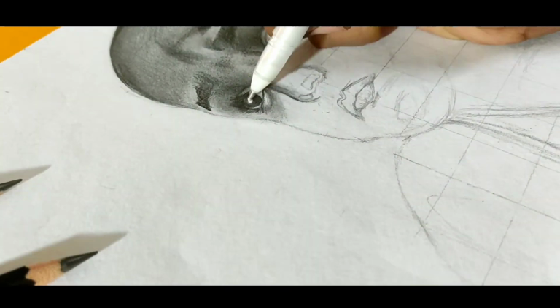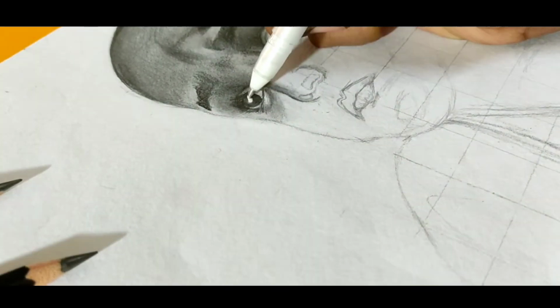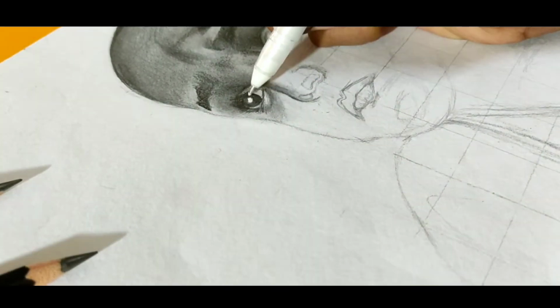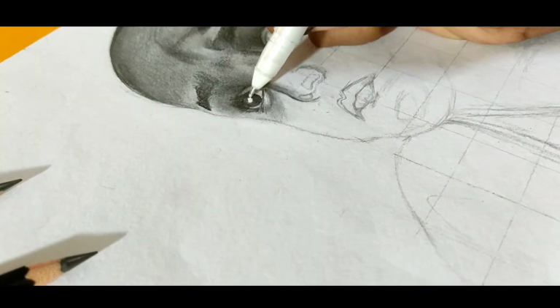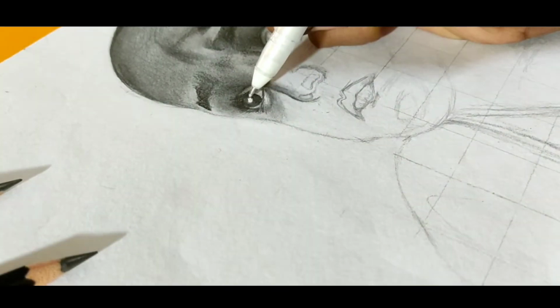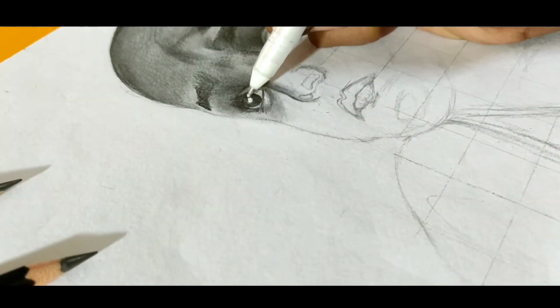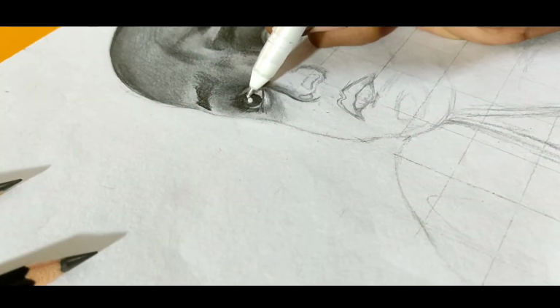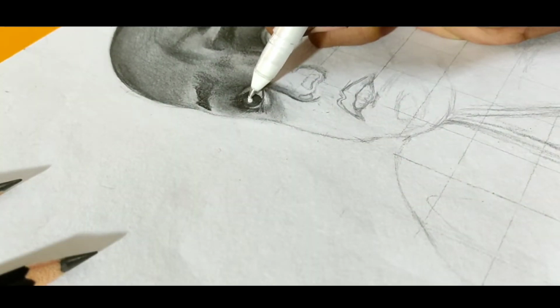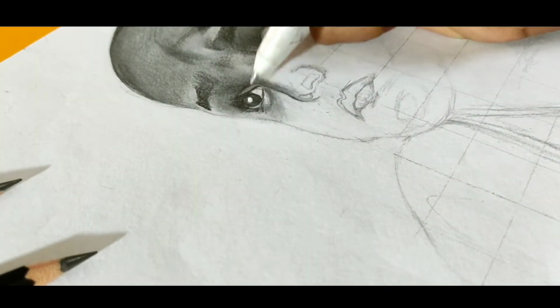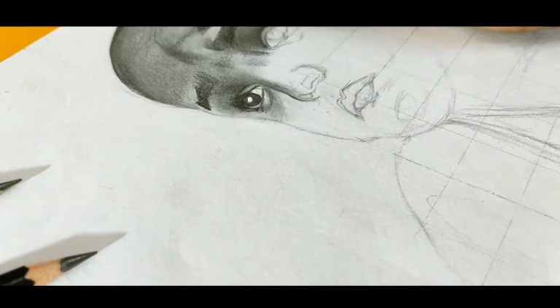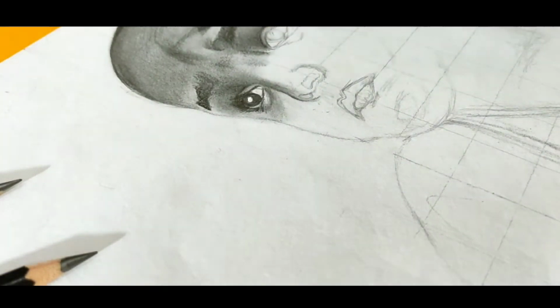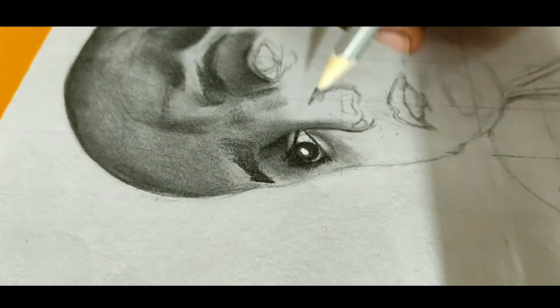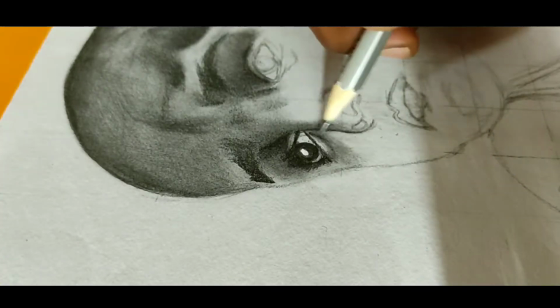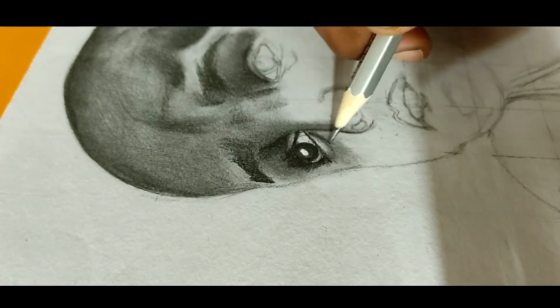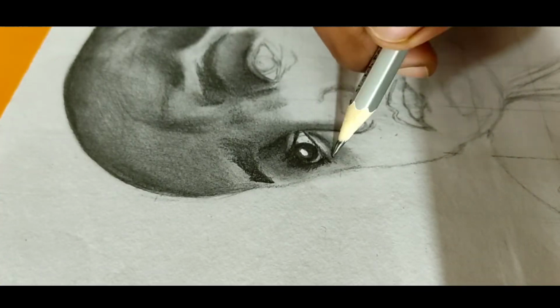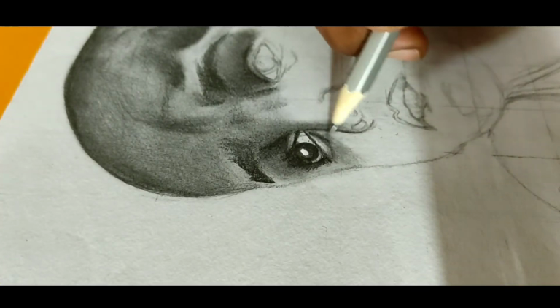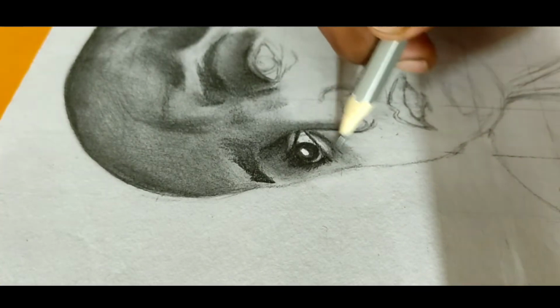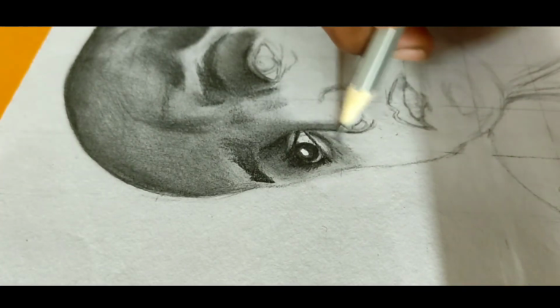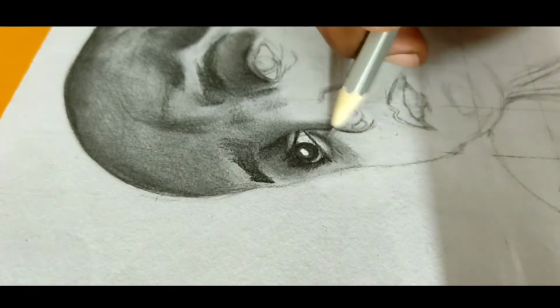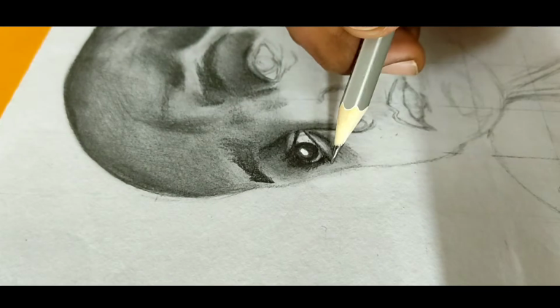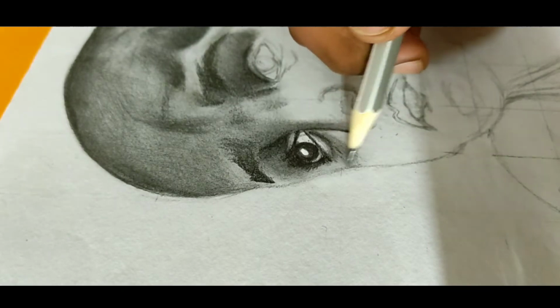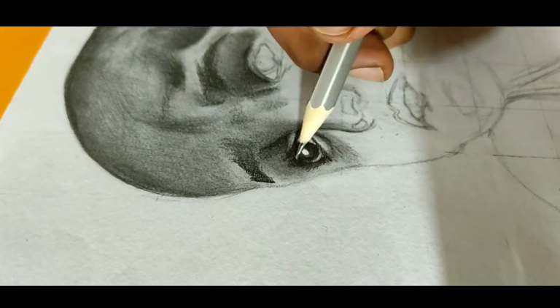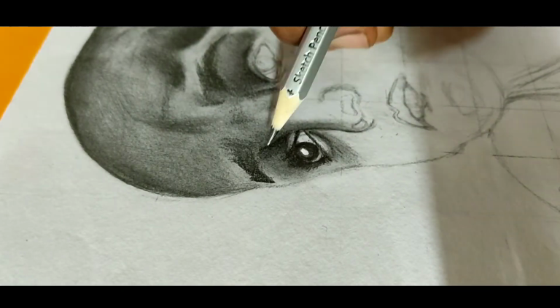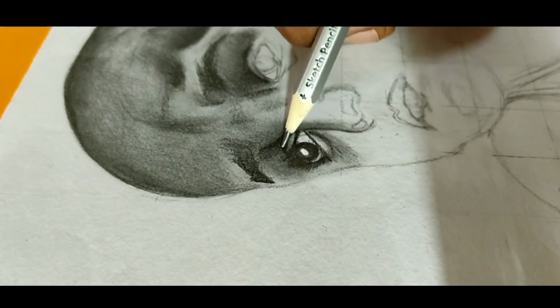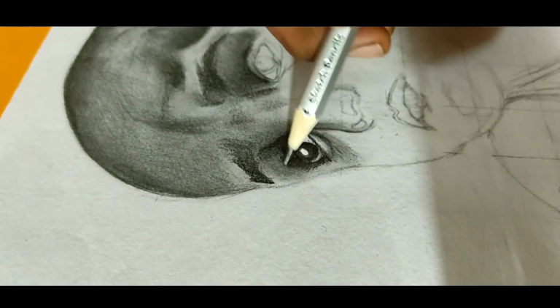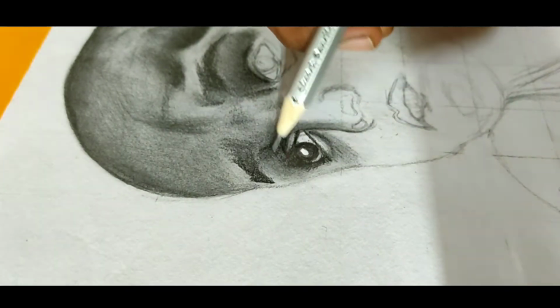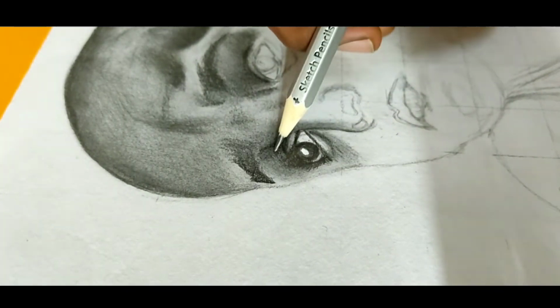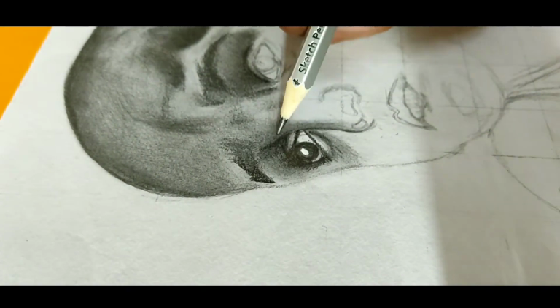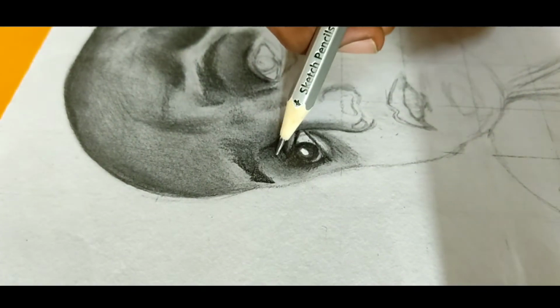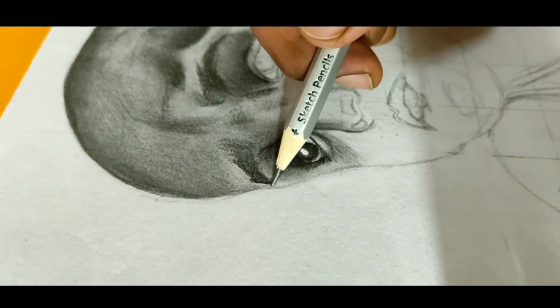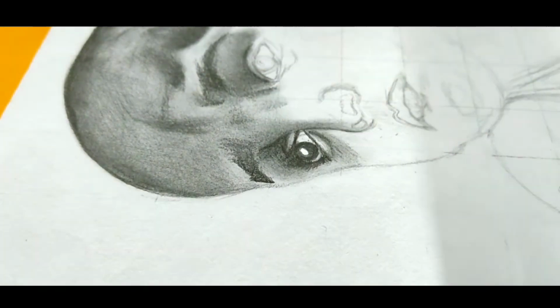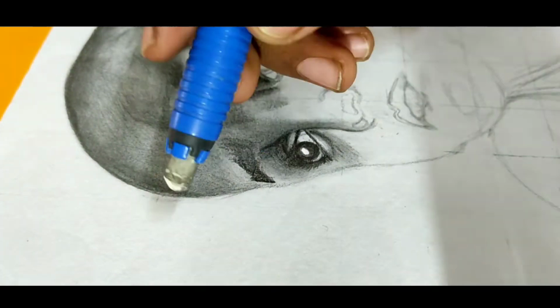Now I'm using a white gel pen to add details. If you don't have it, you can use a white acrylic paint or whitening.